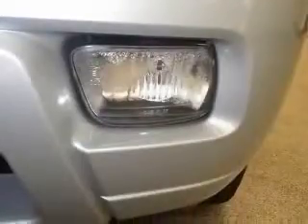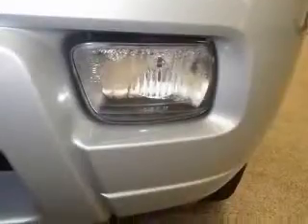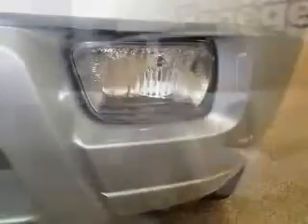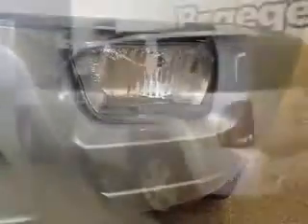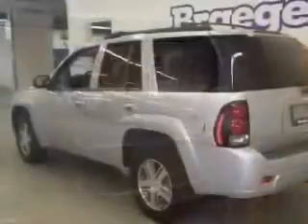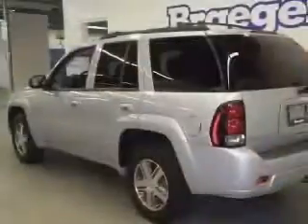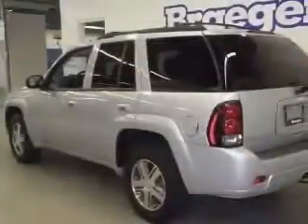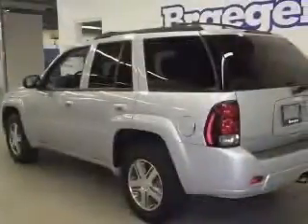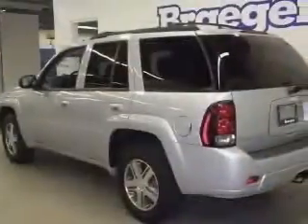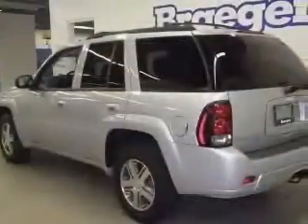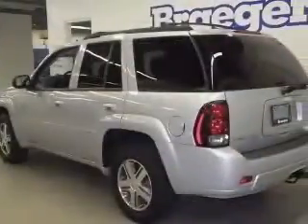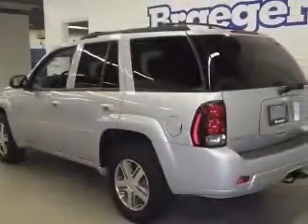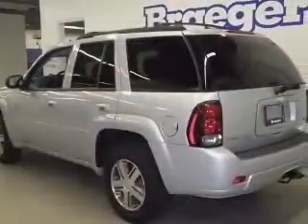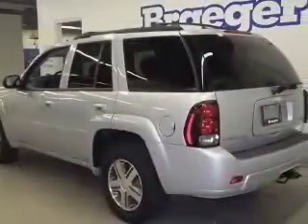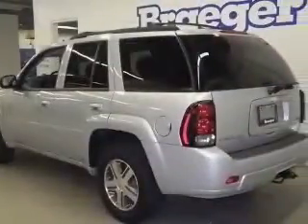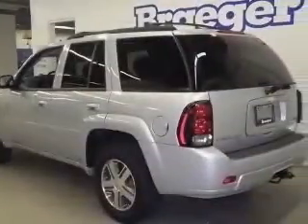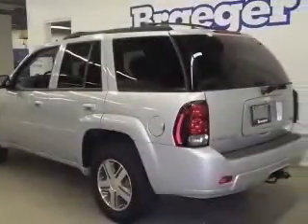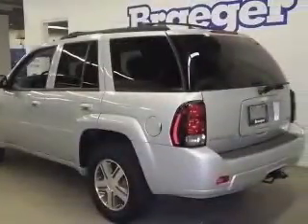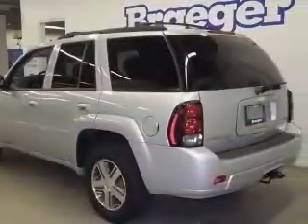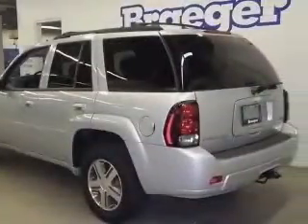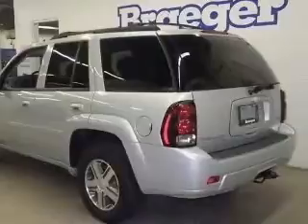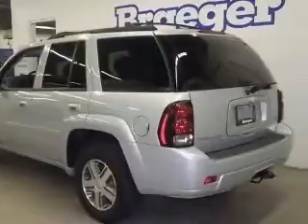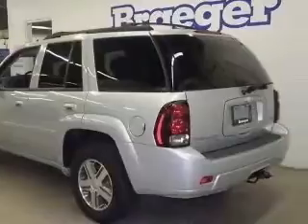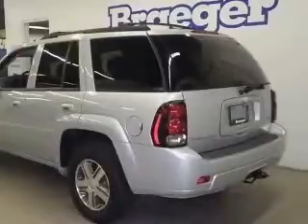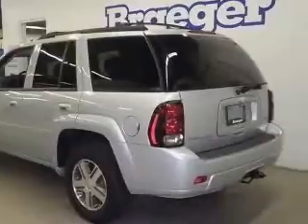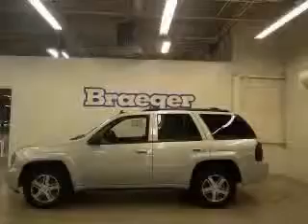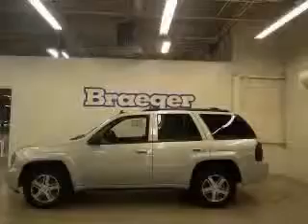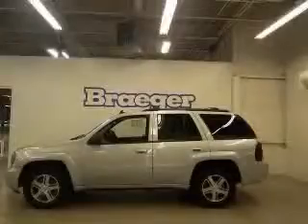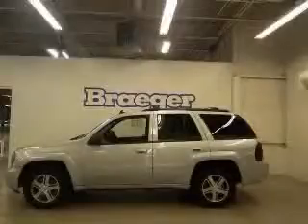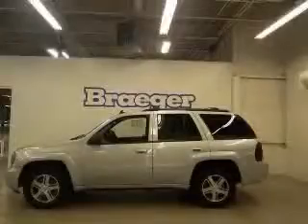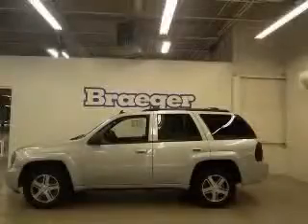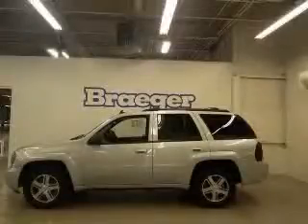Cruise control, daytime running lights, dust-sensing headlights, four-wheel drive, front seat type: bucket.